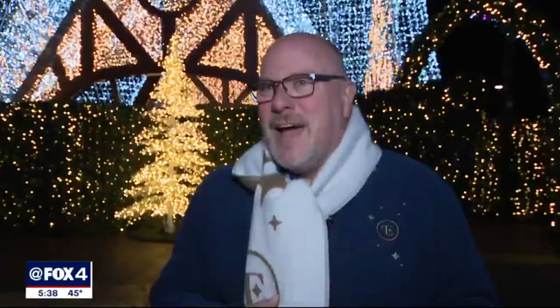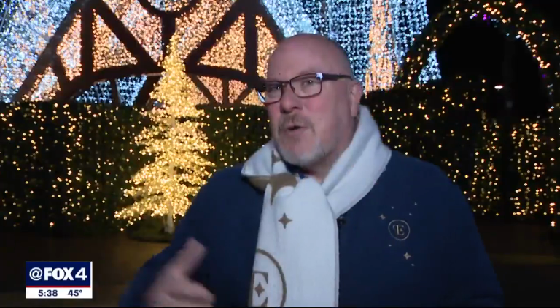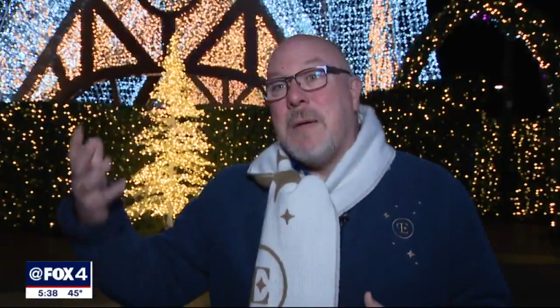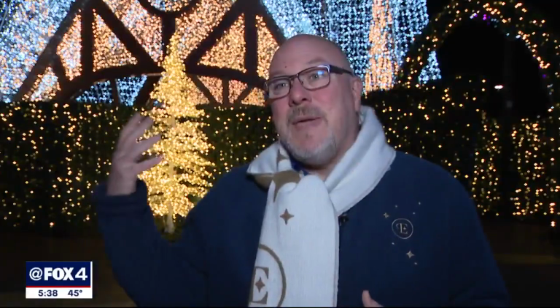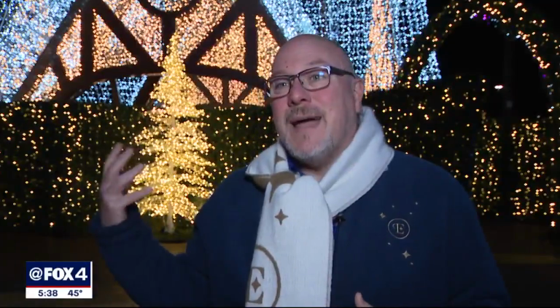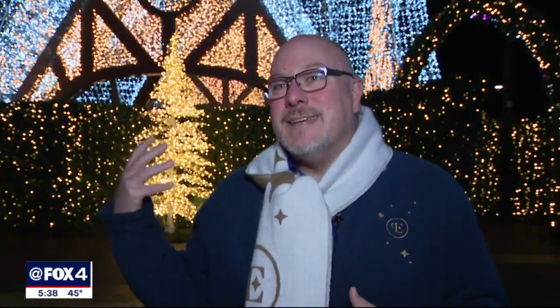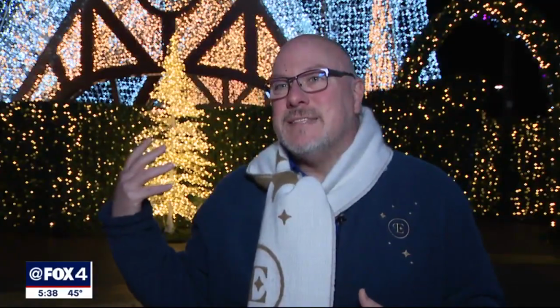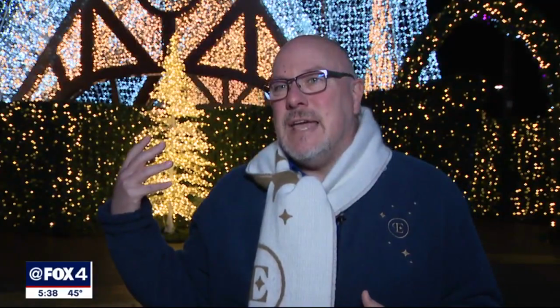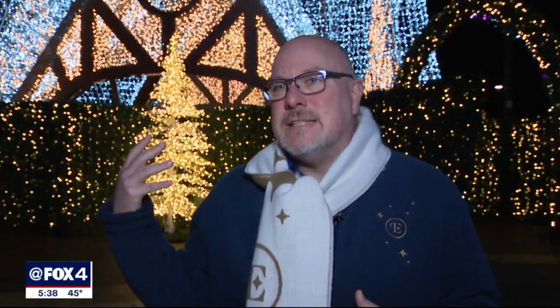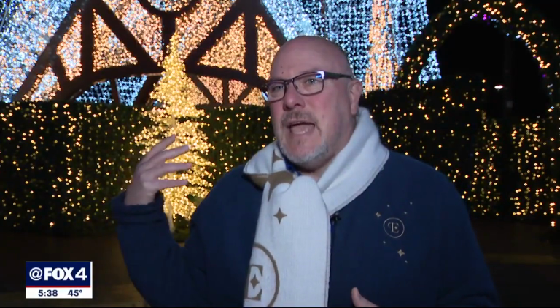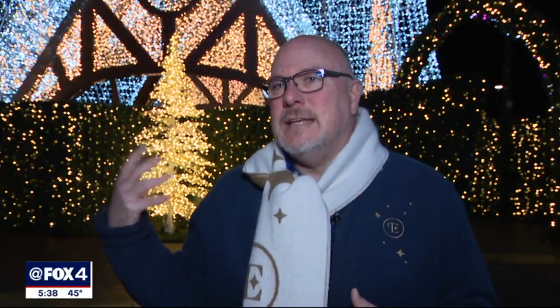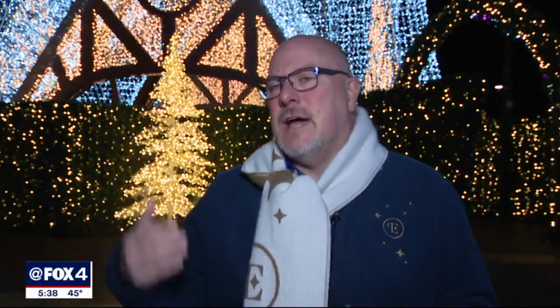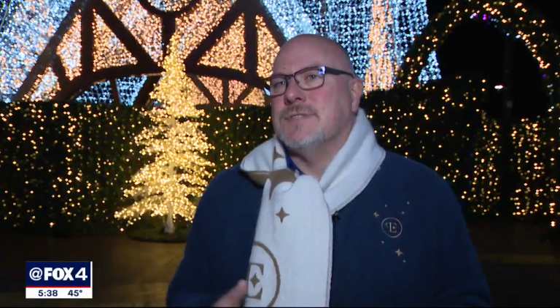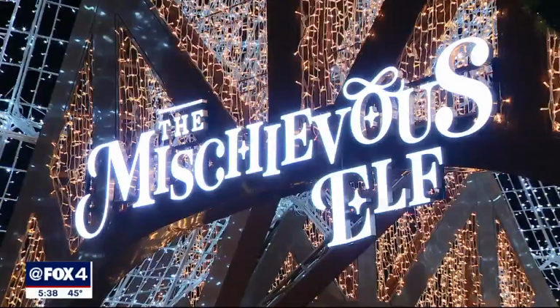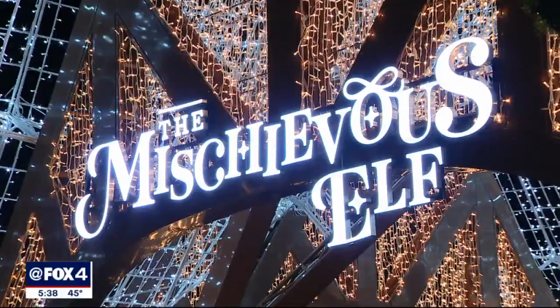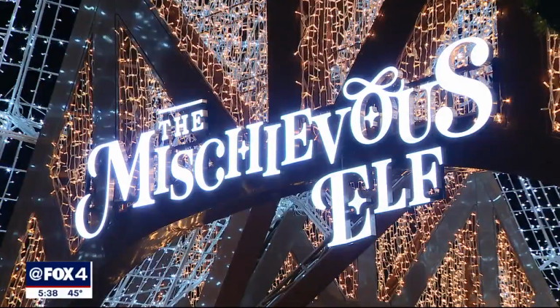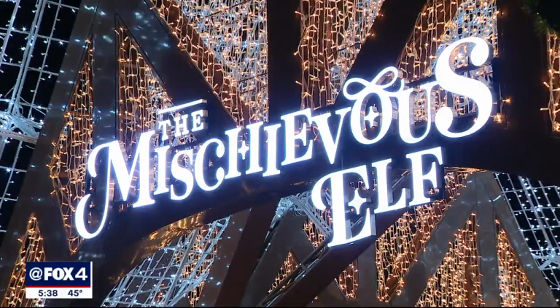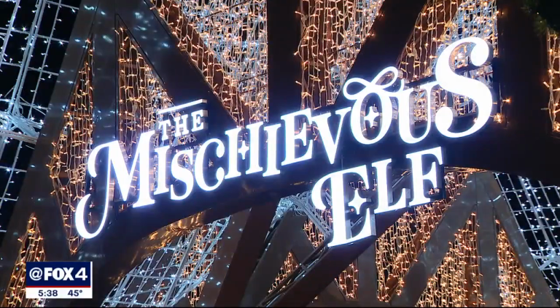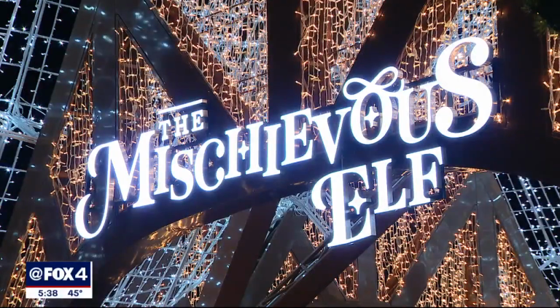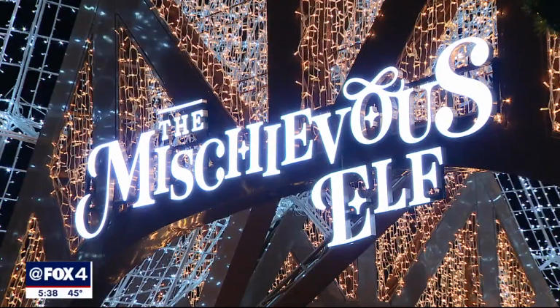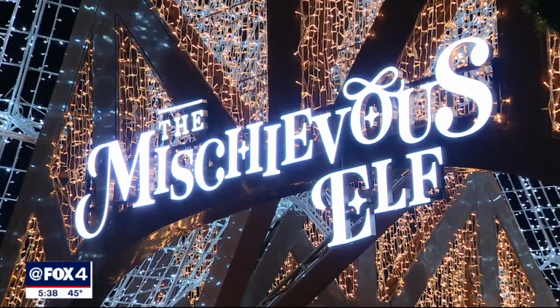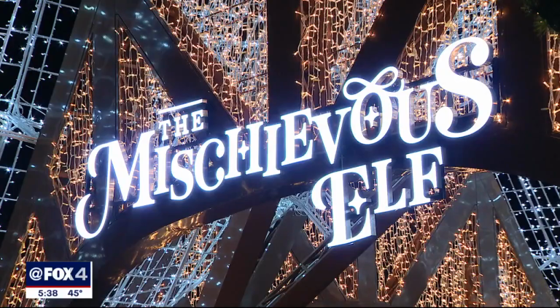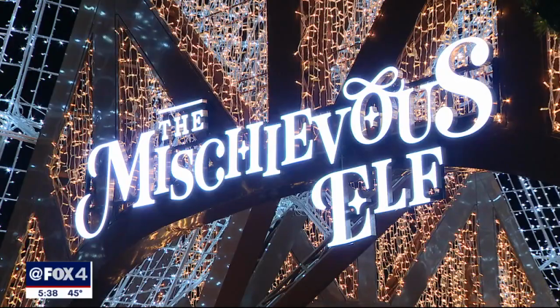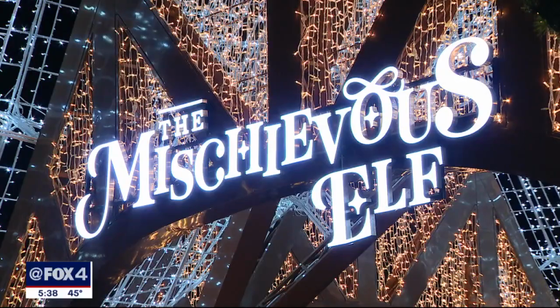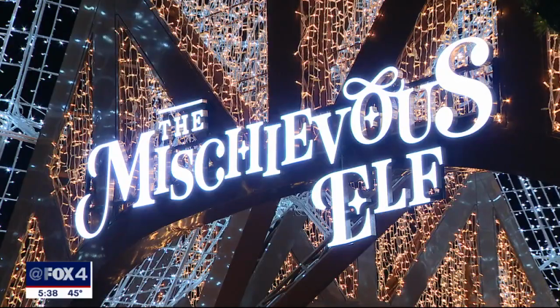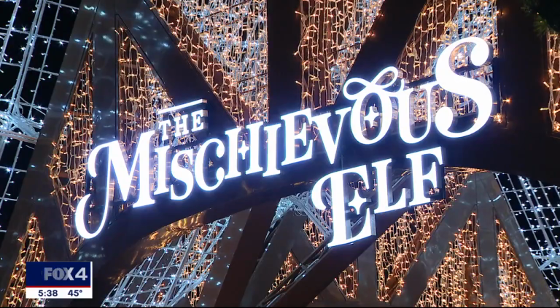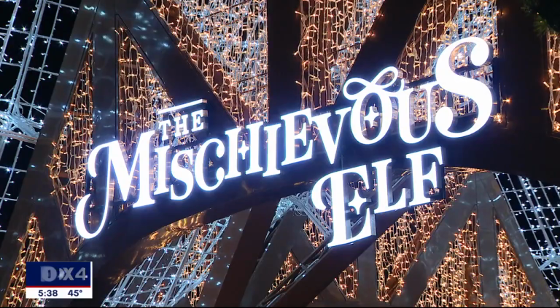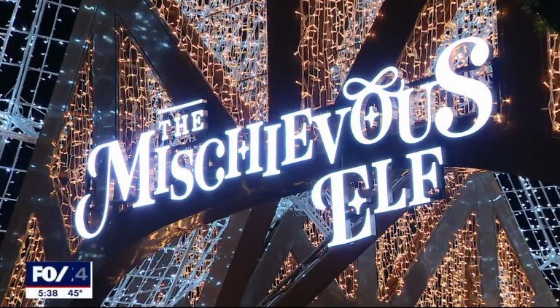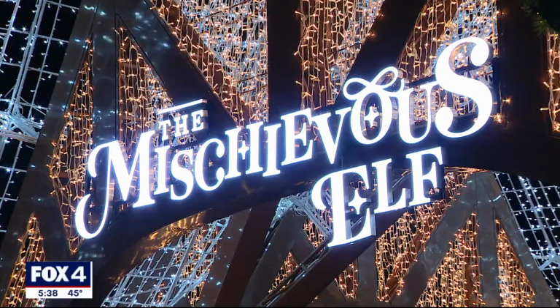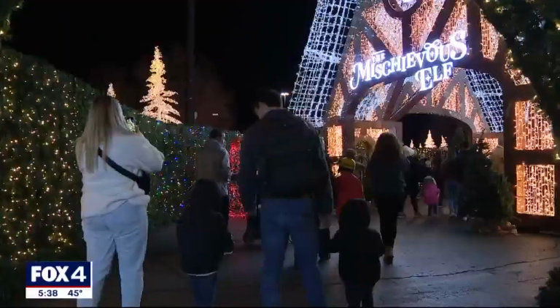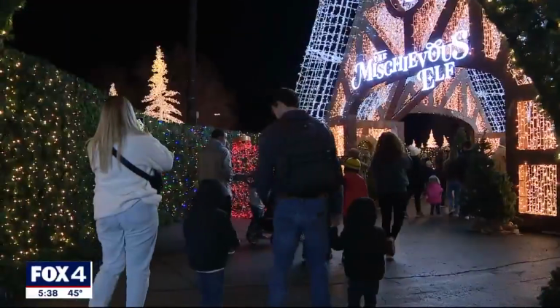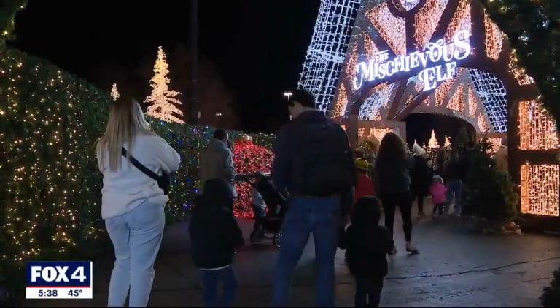Right behind us is Eddie's house. Eddie is the mischievous elf.